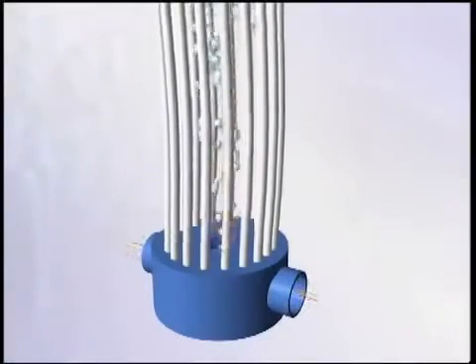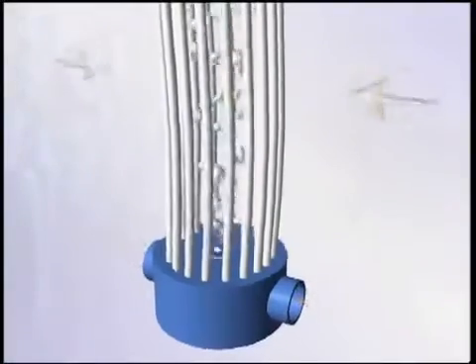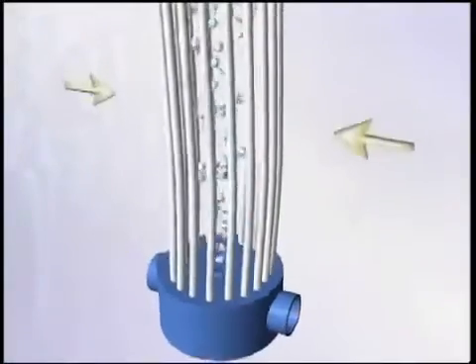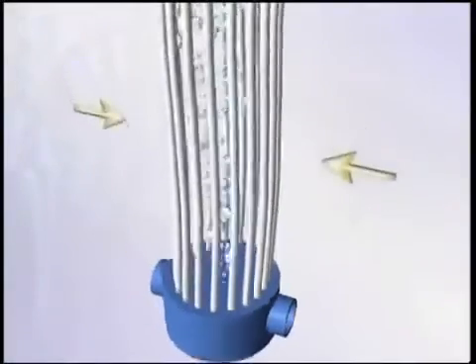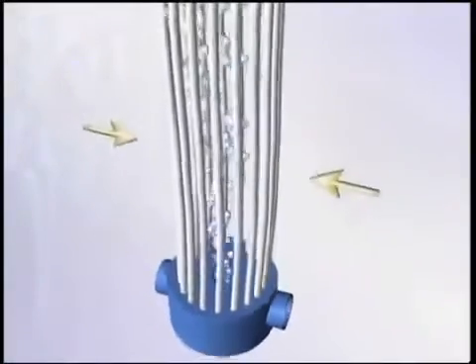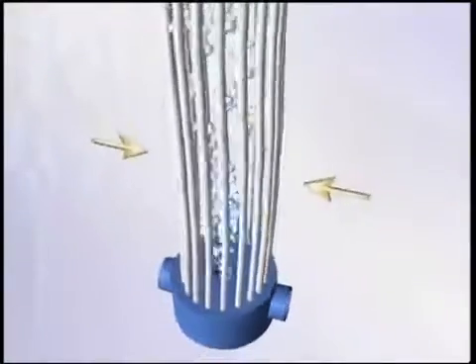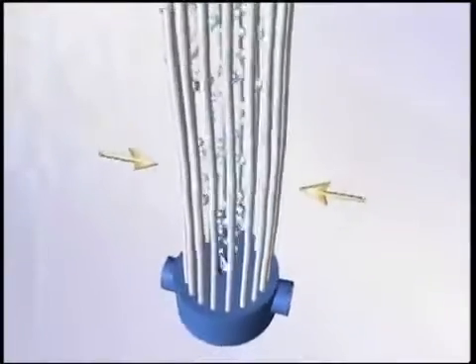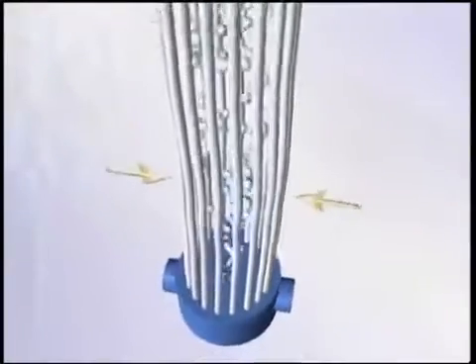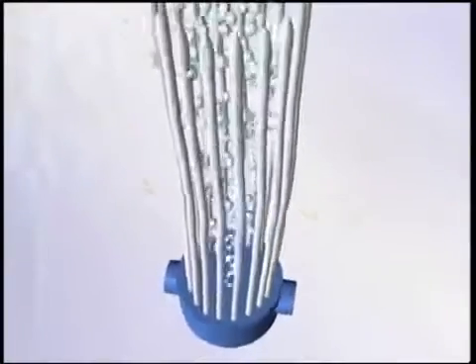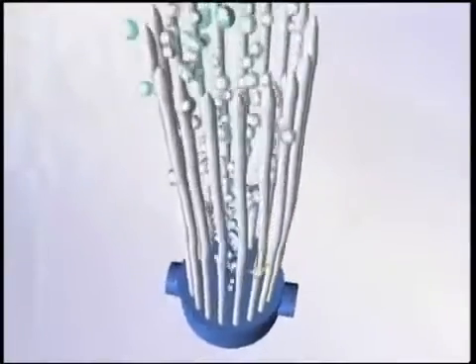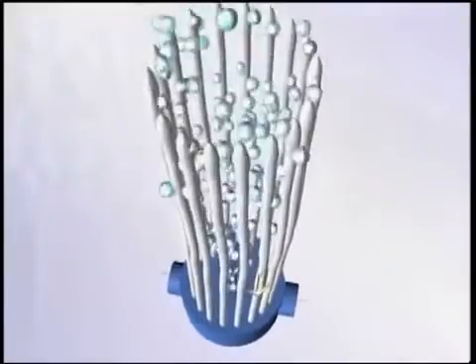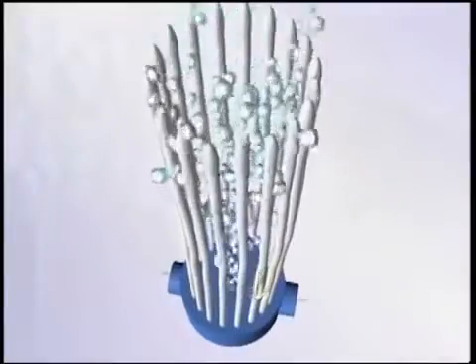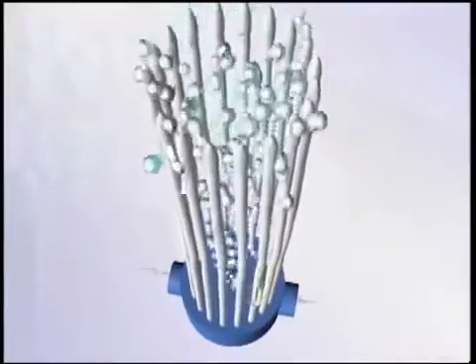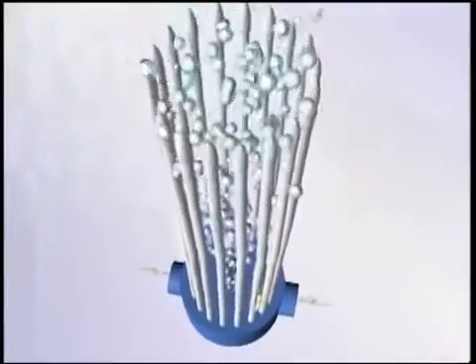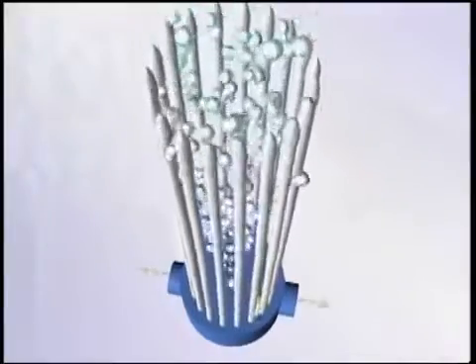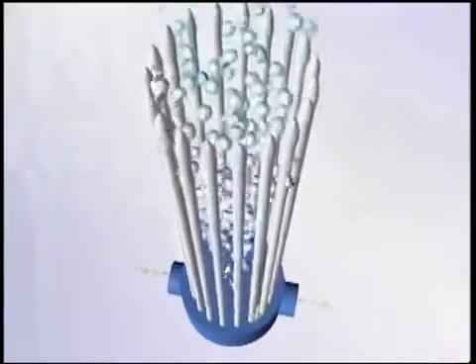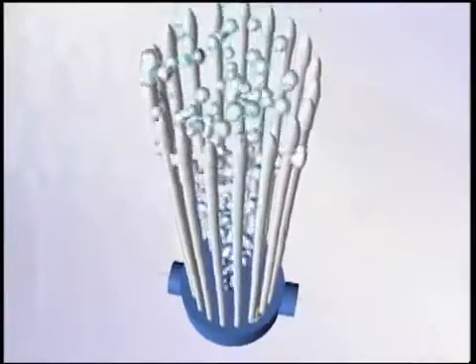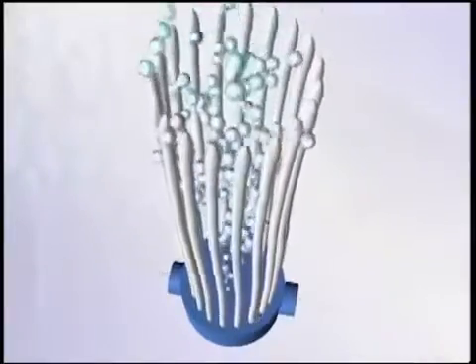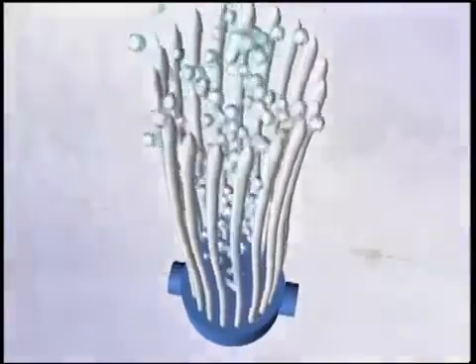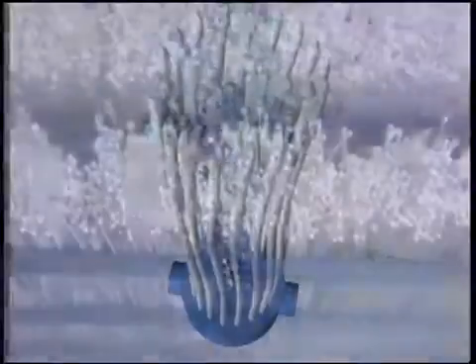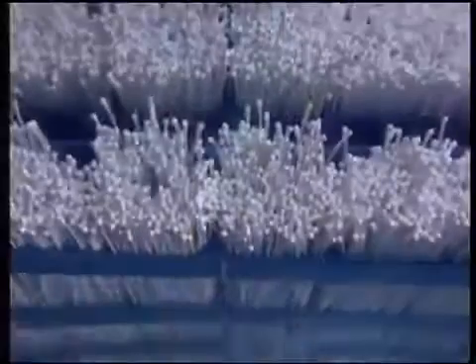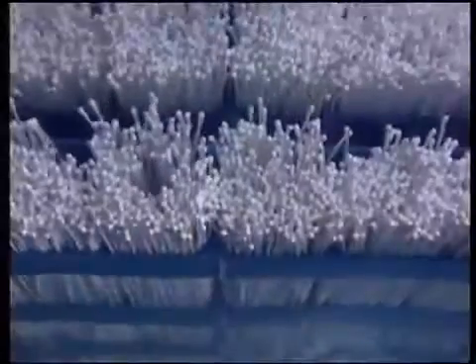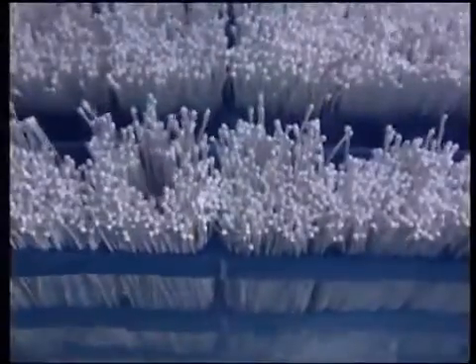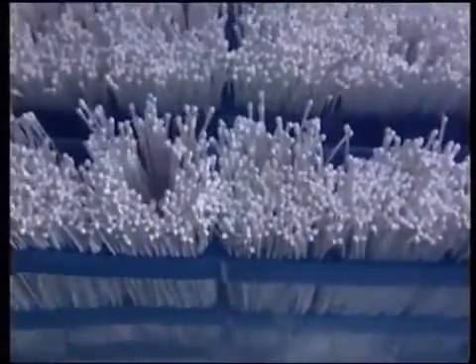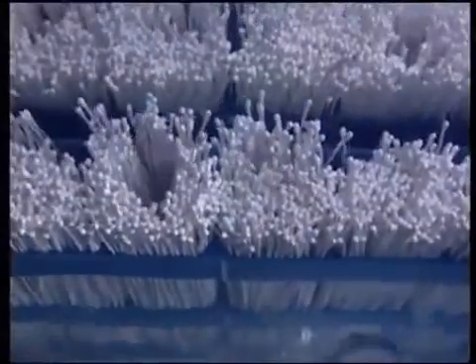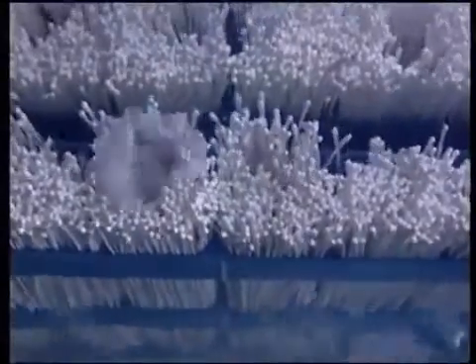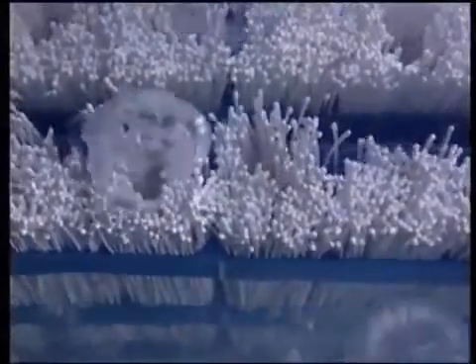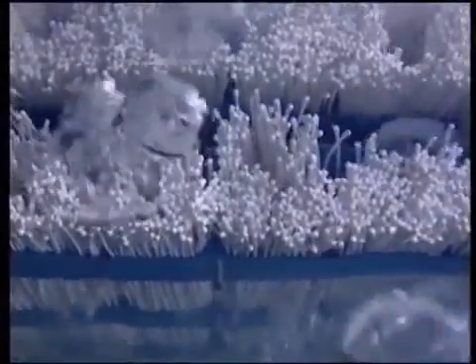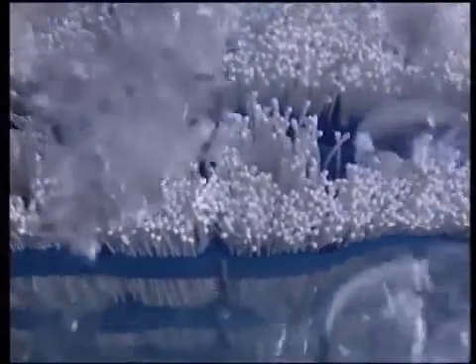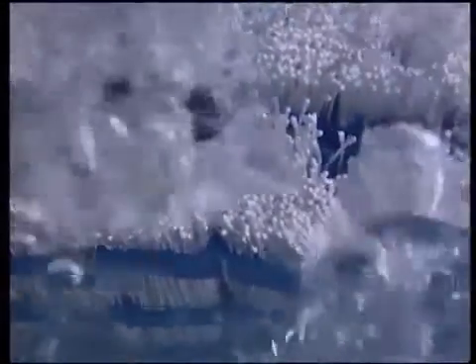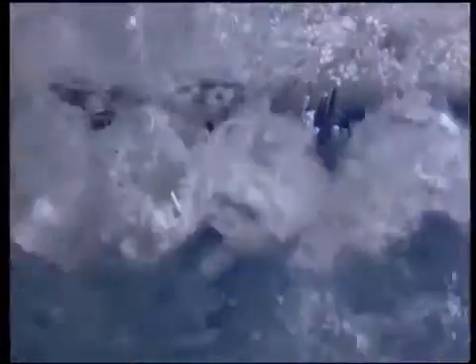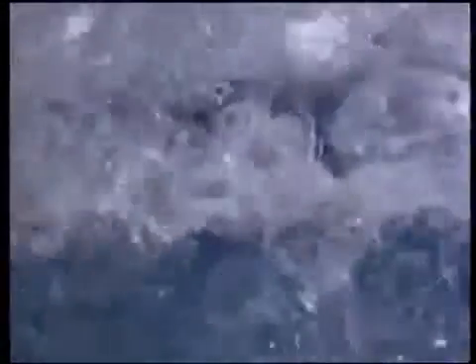Aeration at the center of each bundle ensures that all solids, such as hairs, fibrous material and sludge, are flushed out of the module.